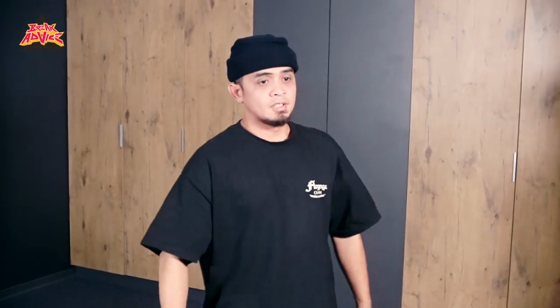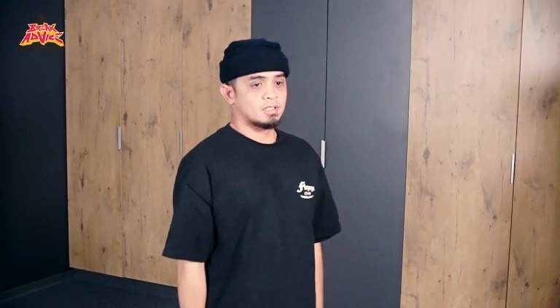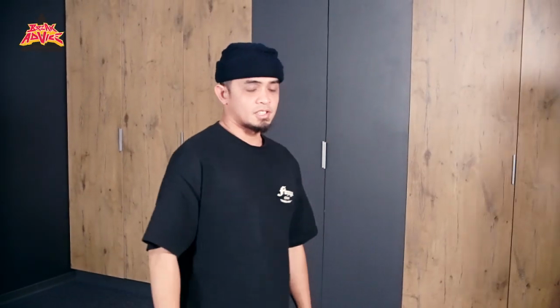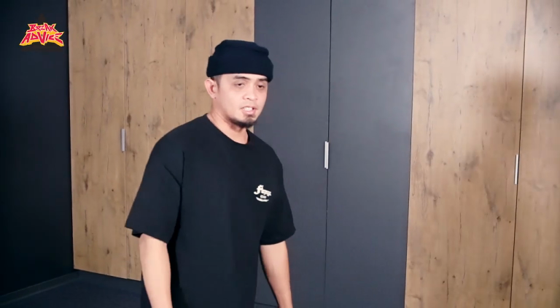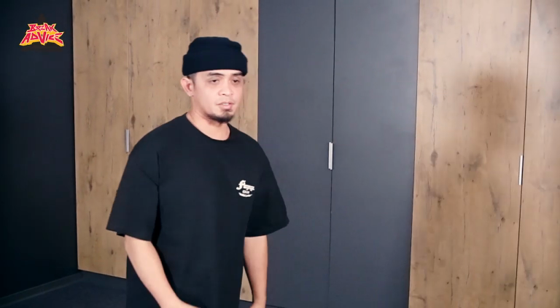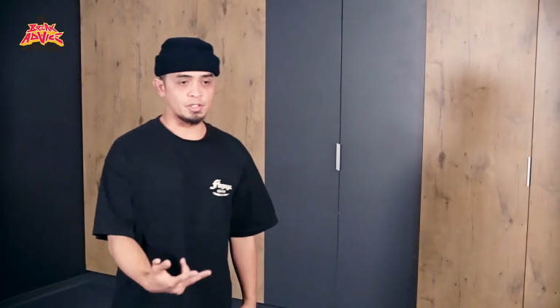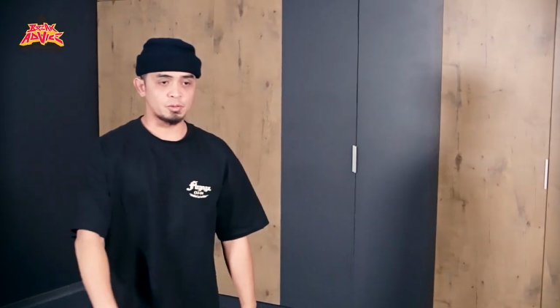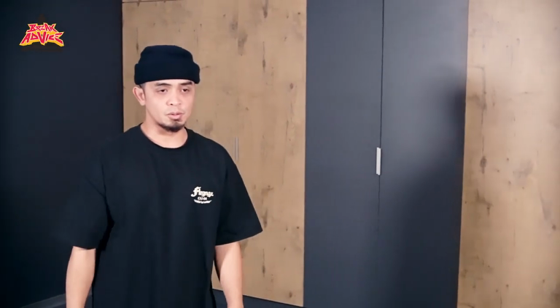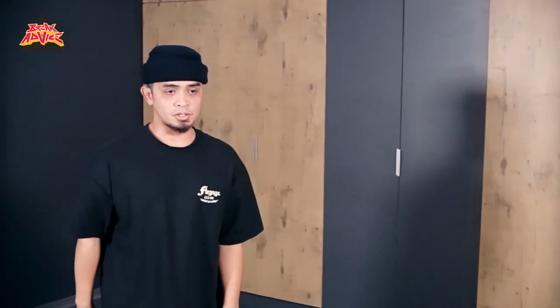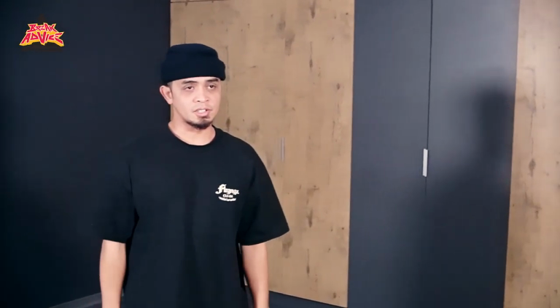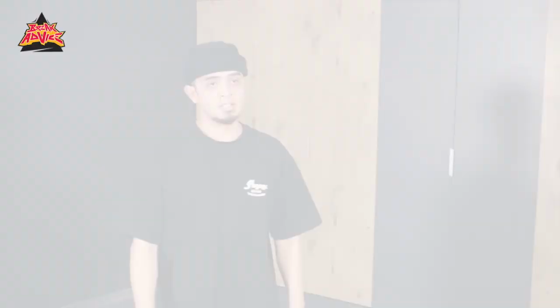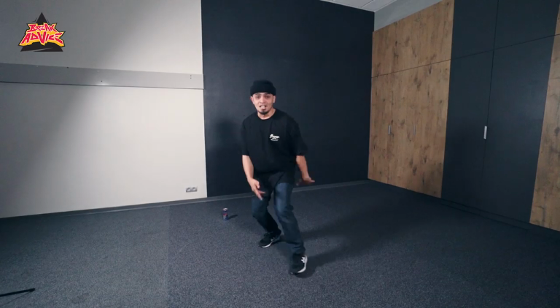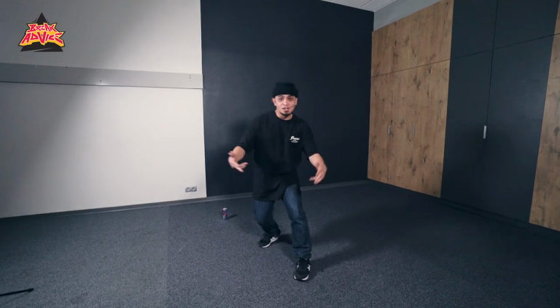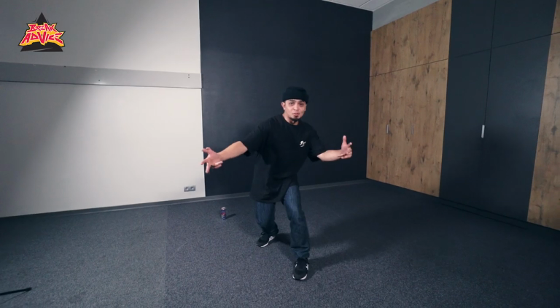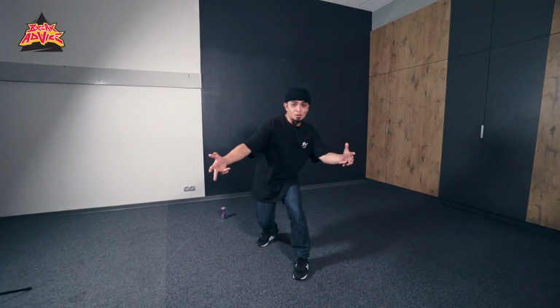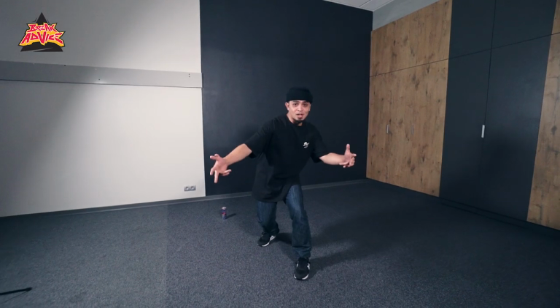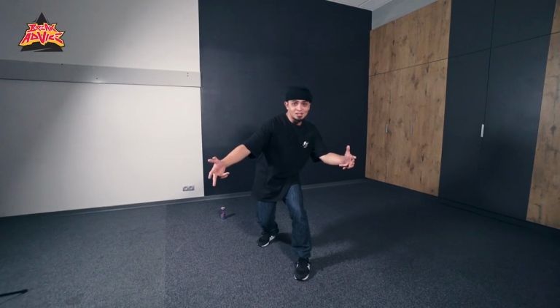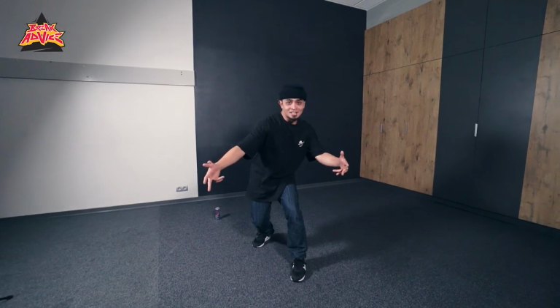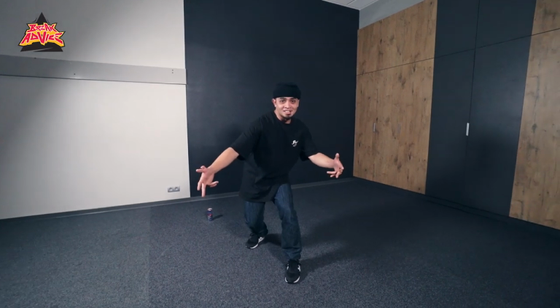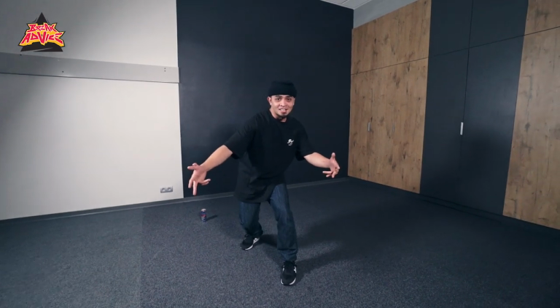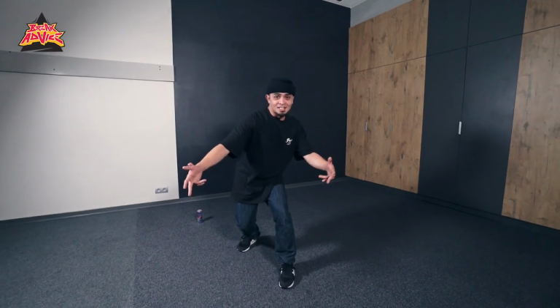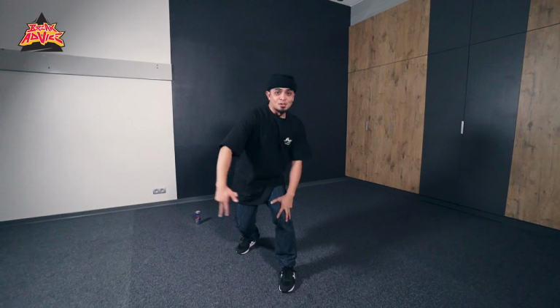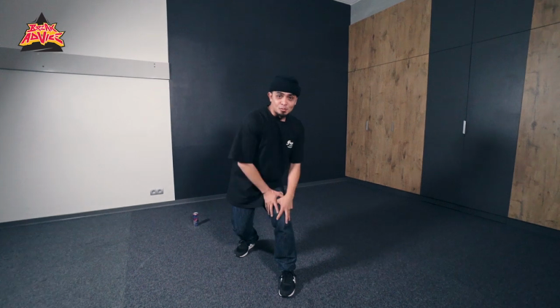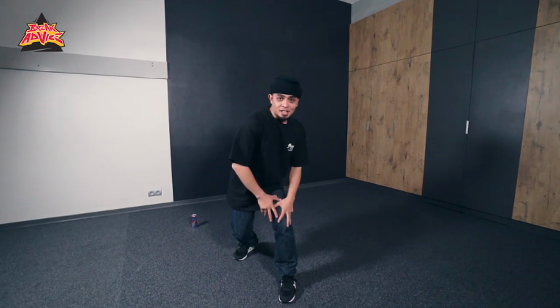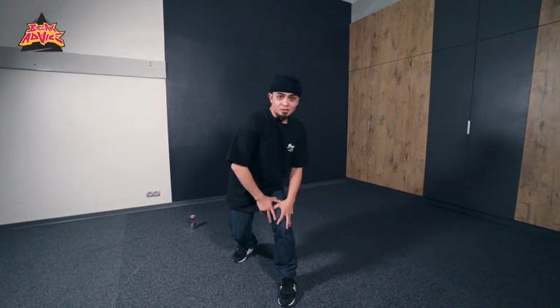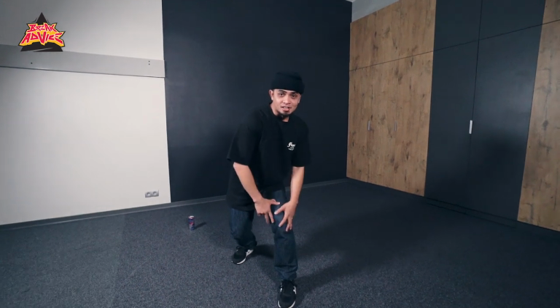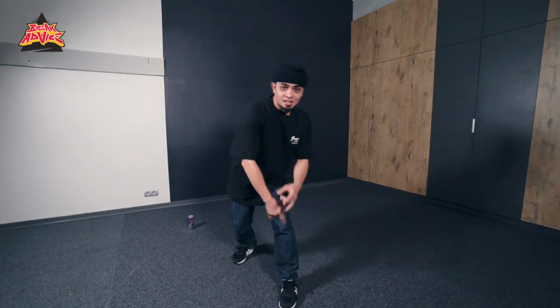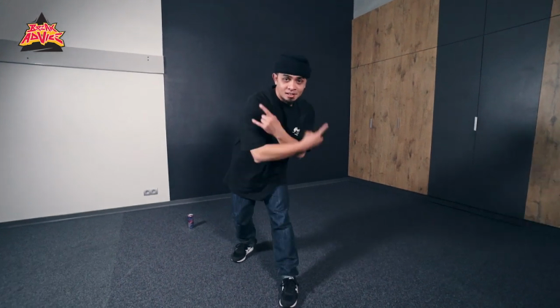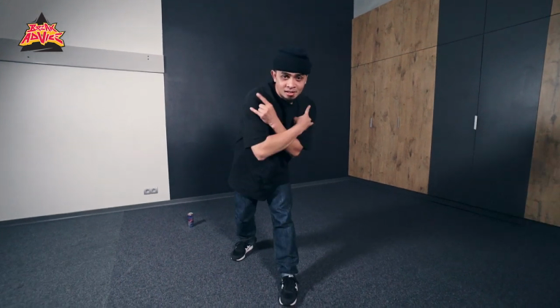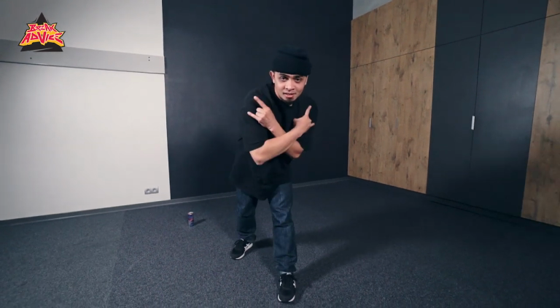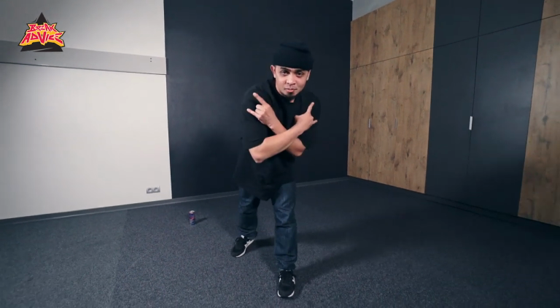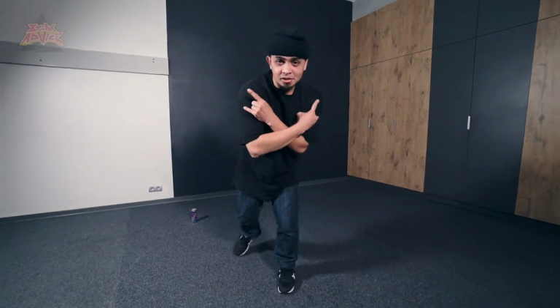That's it — figure four hooks. This is Bboy Mouse from Break Advice, peace.